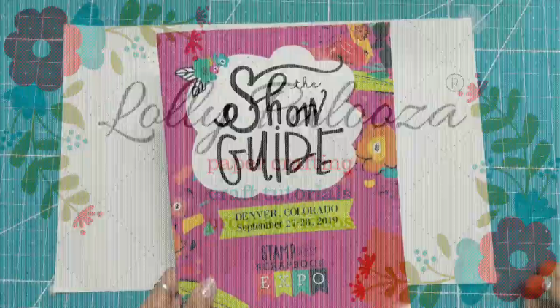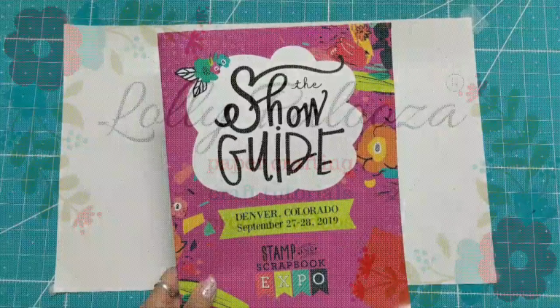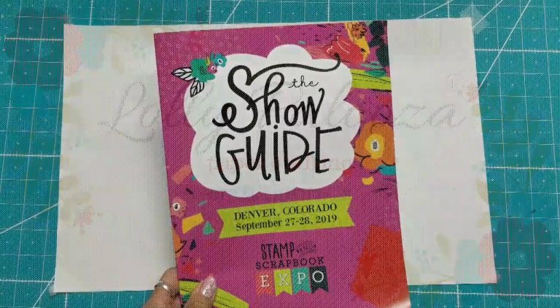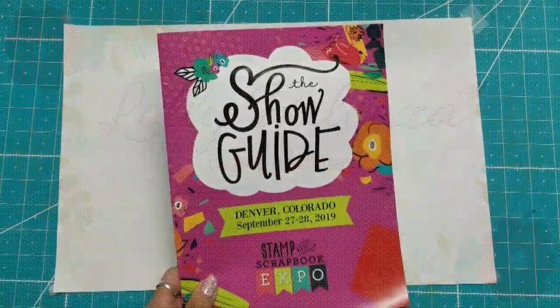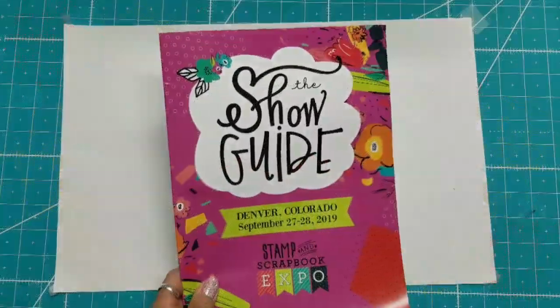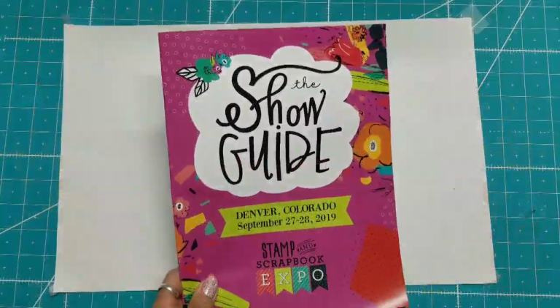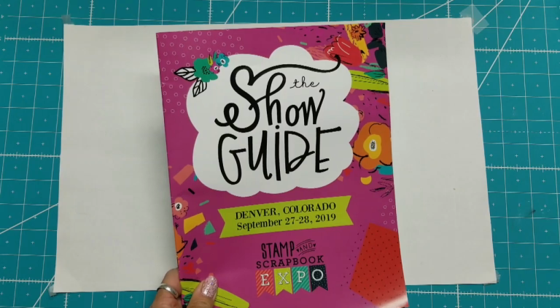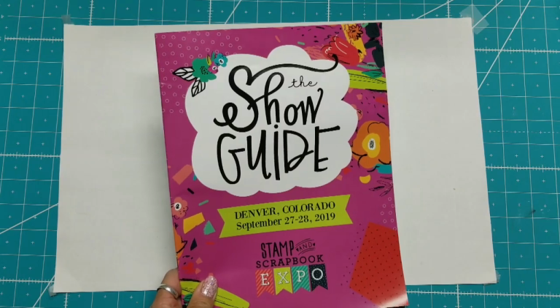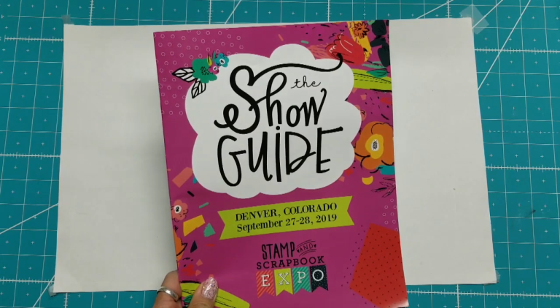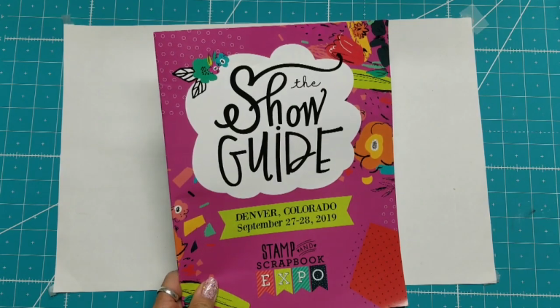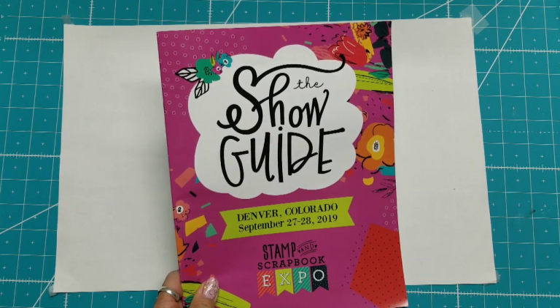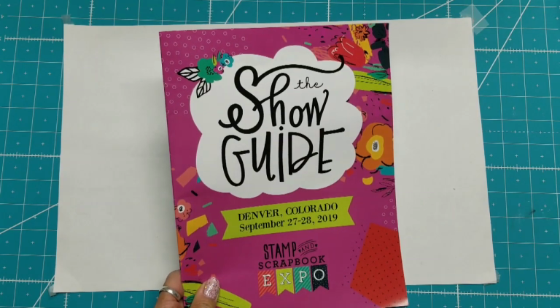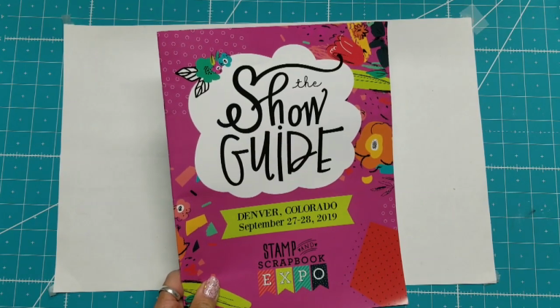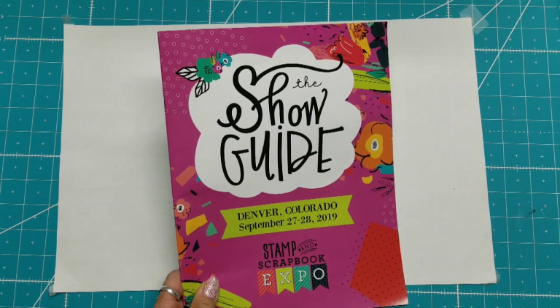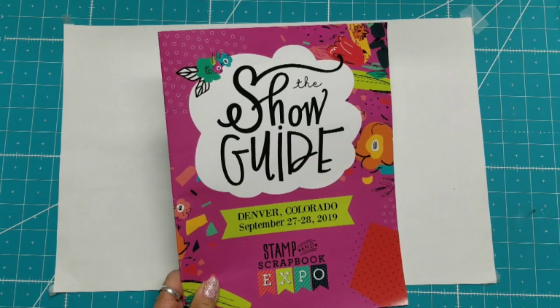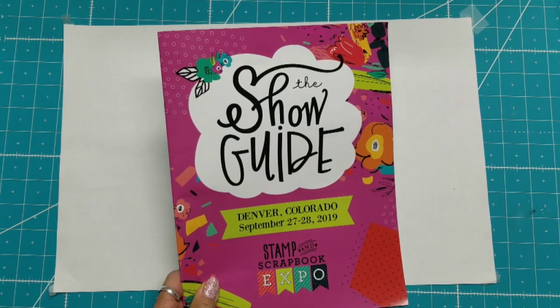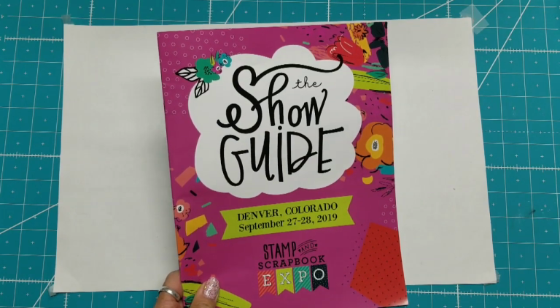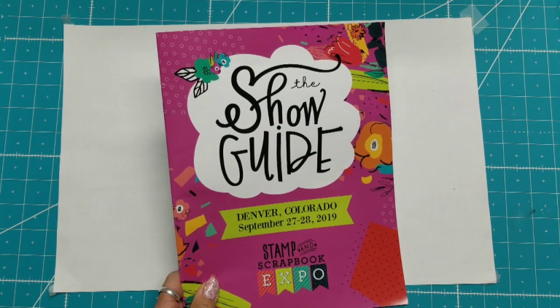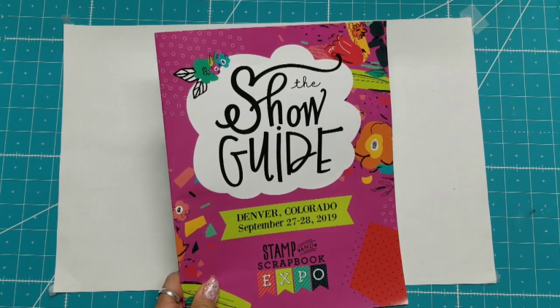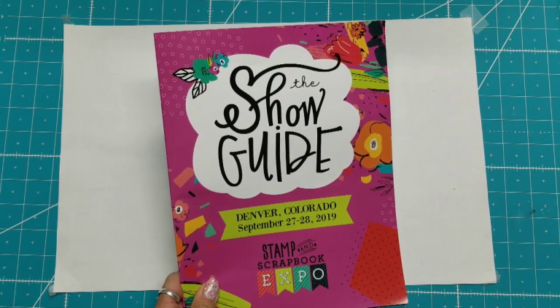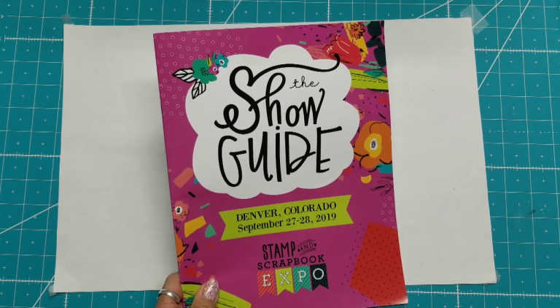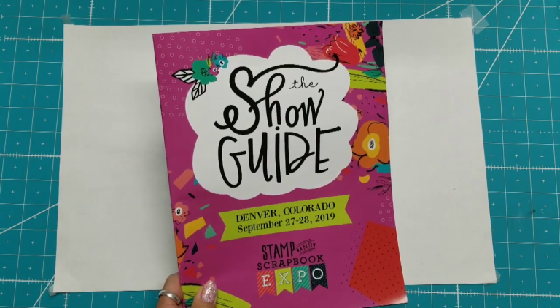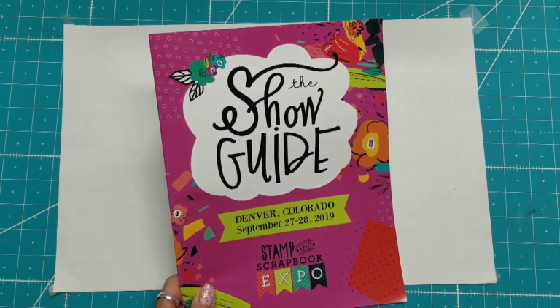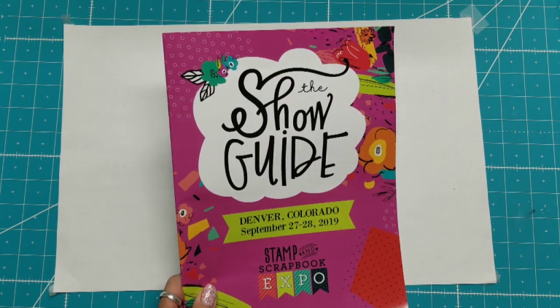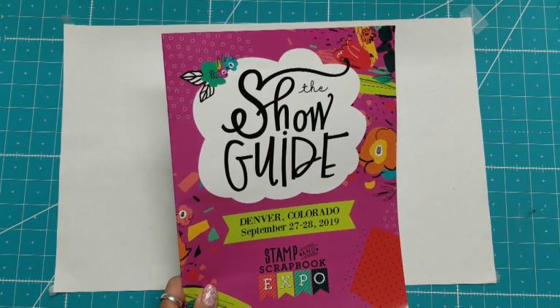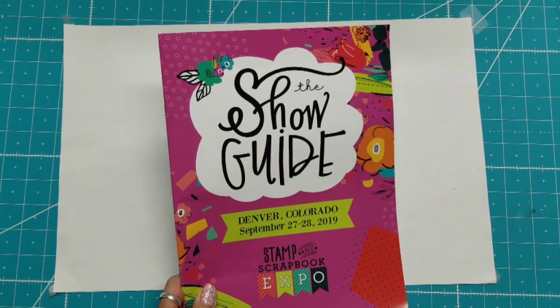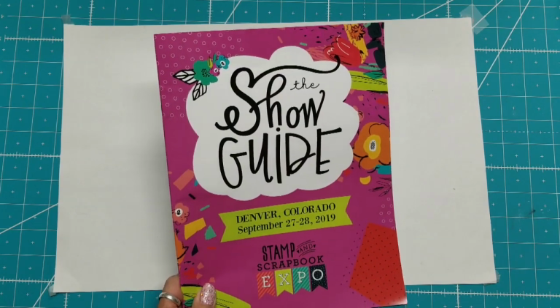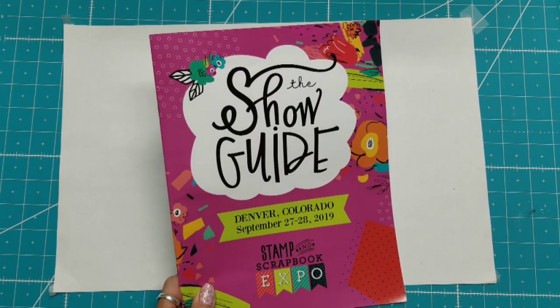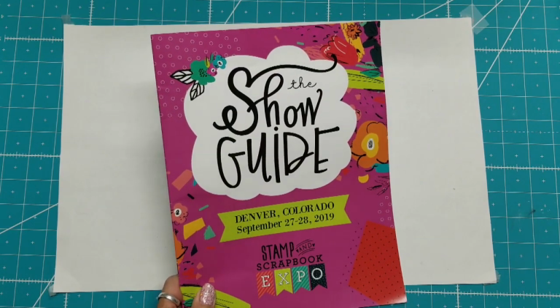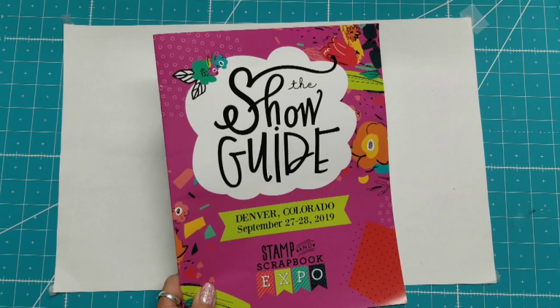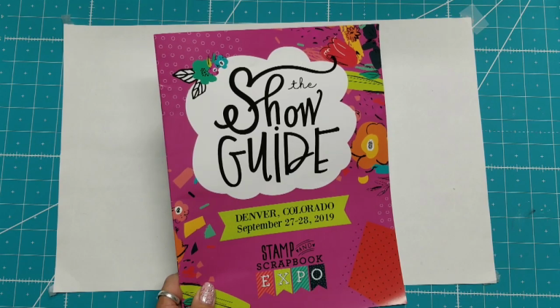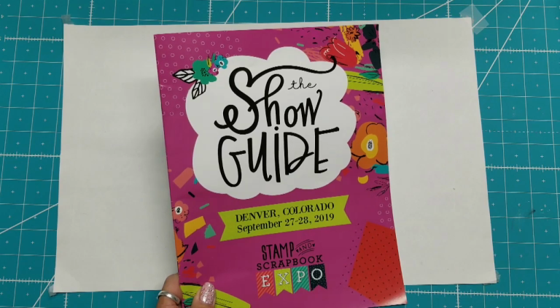Hello, this is Lolly. Welcome back to my series on the Stamp and Scrapbook Expo from 2019 in Denver.